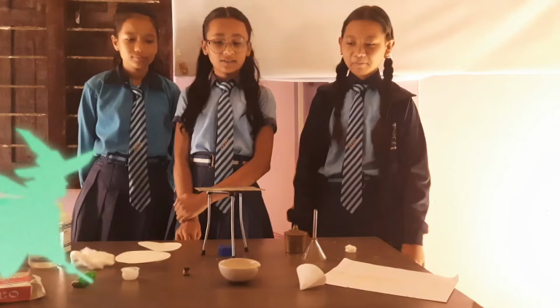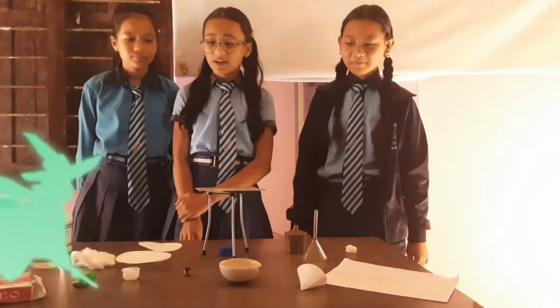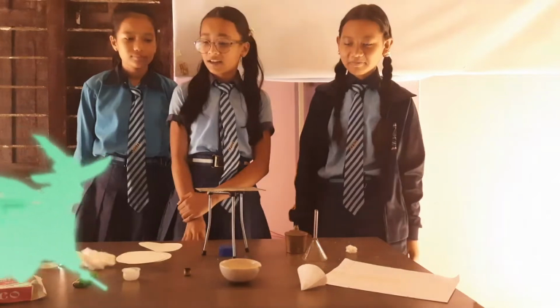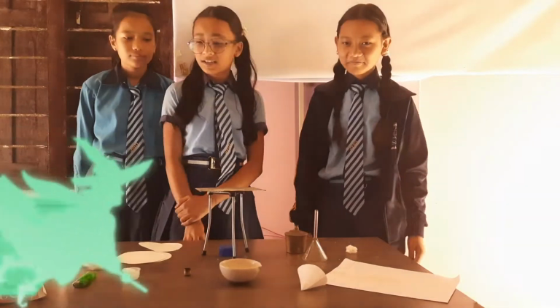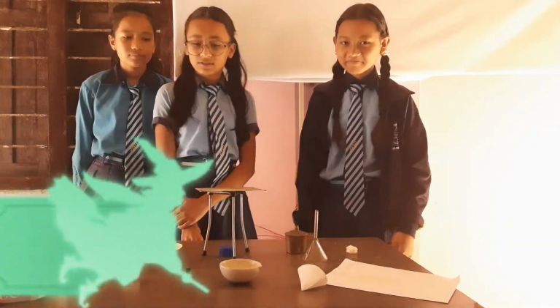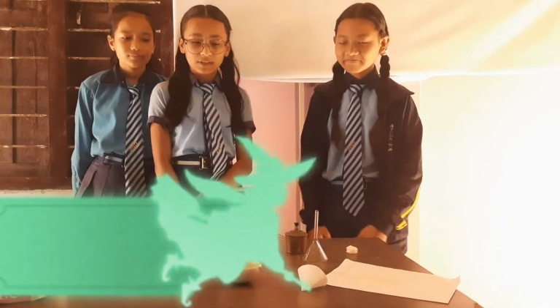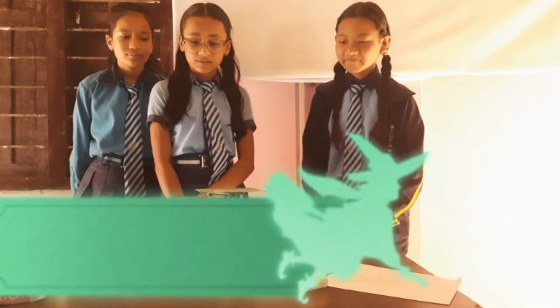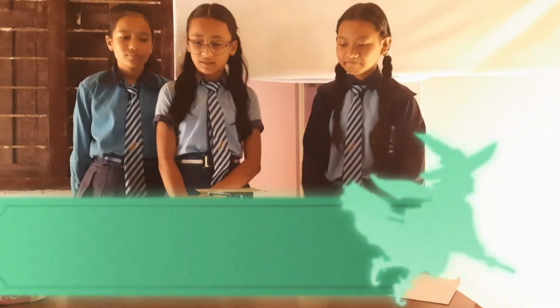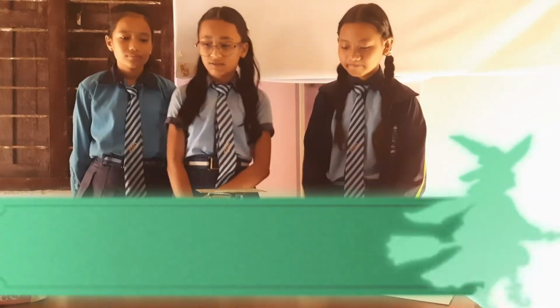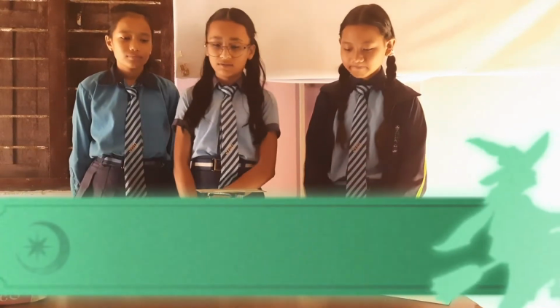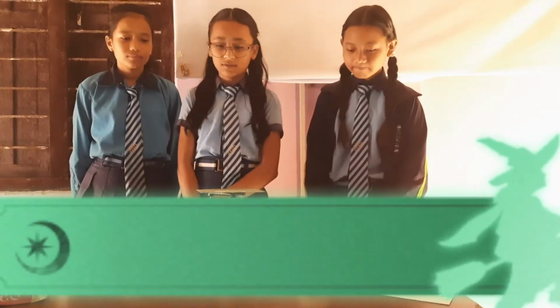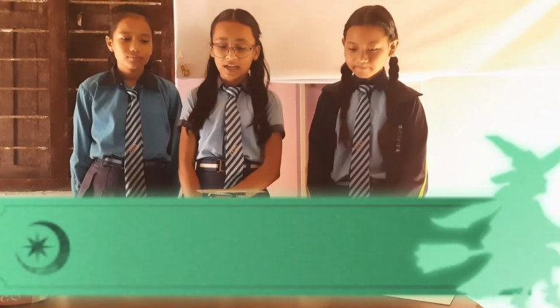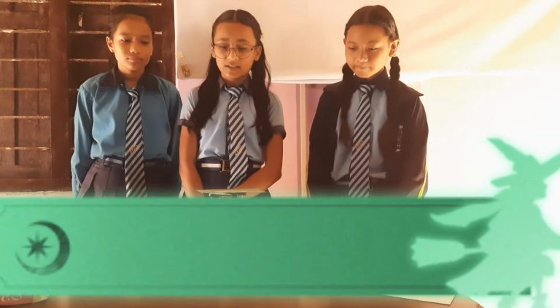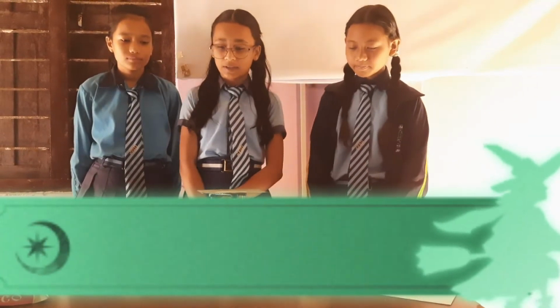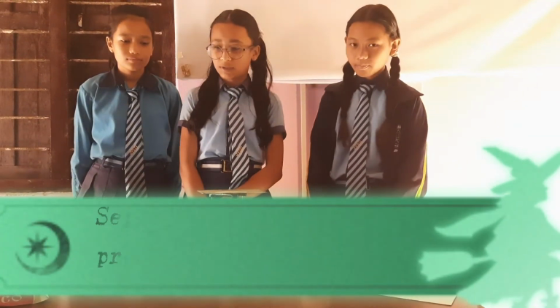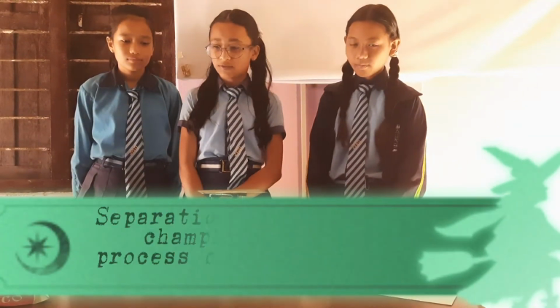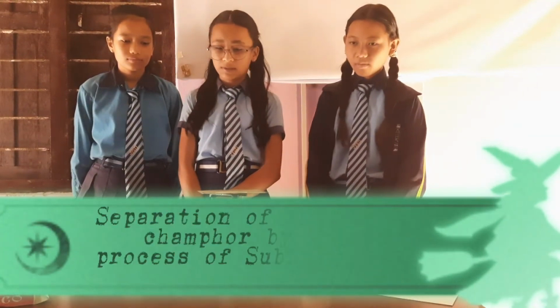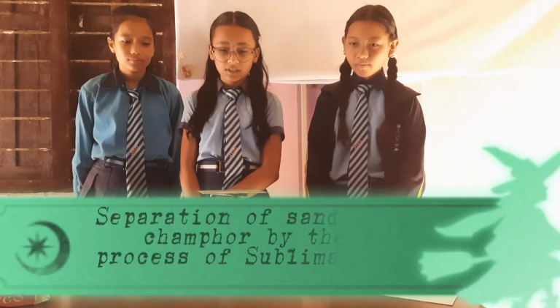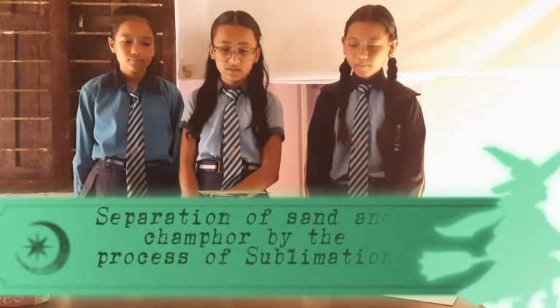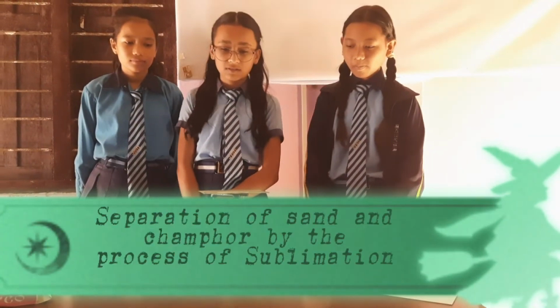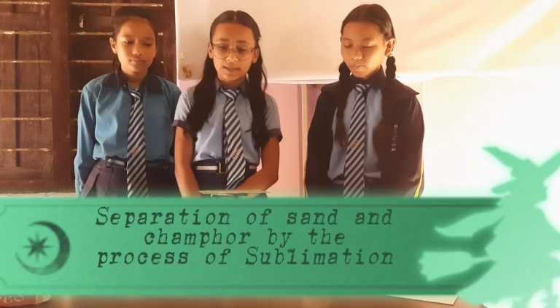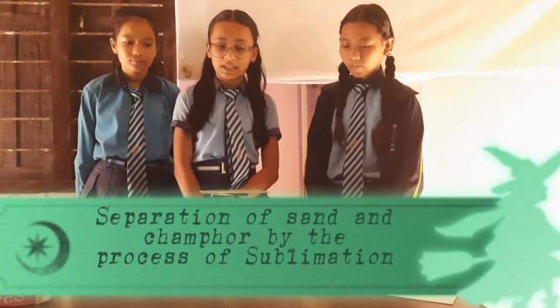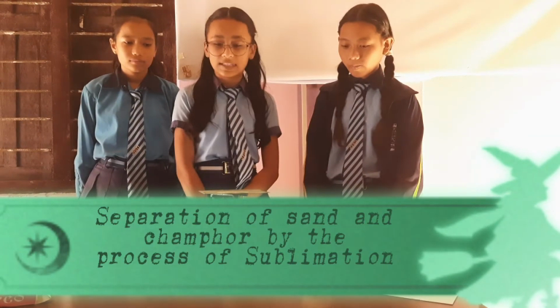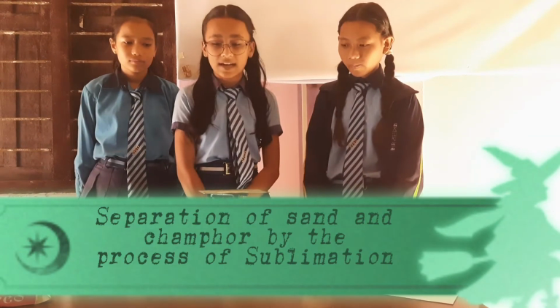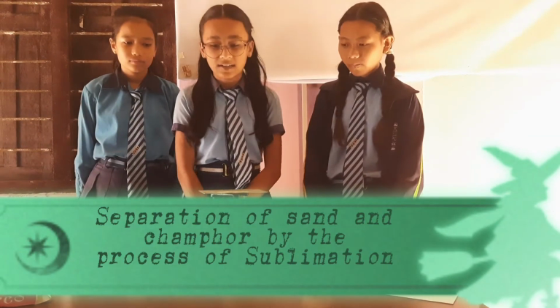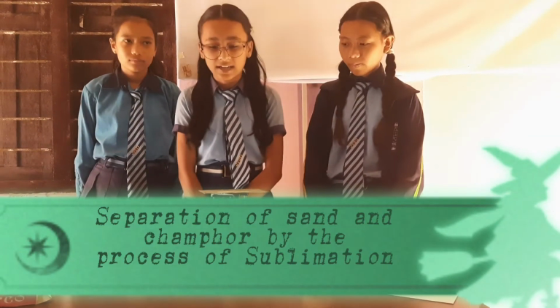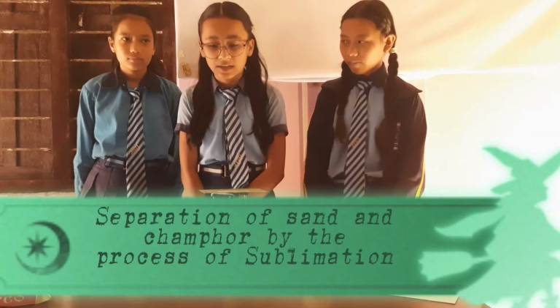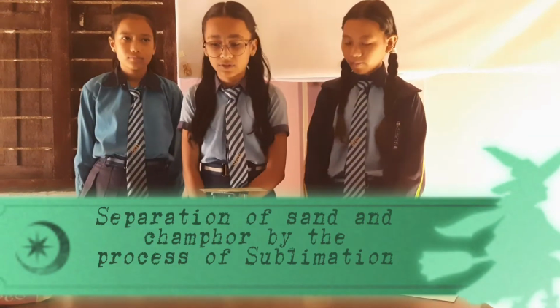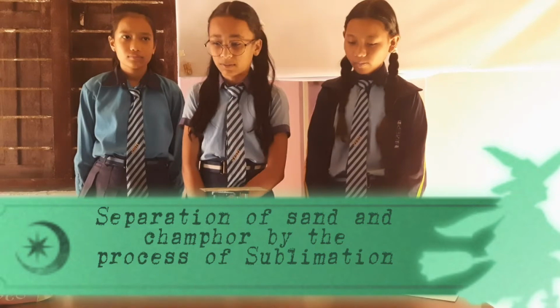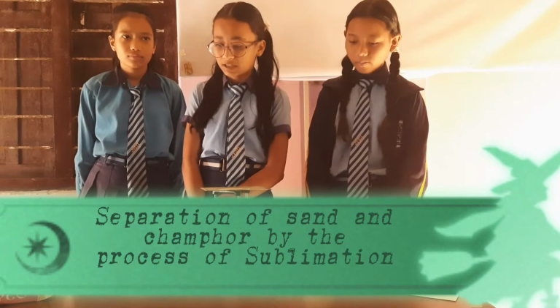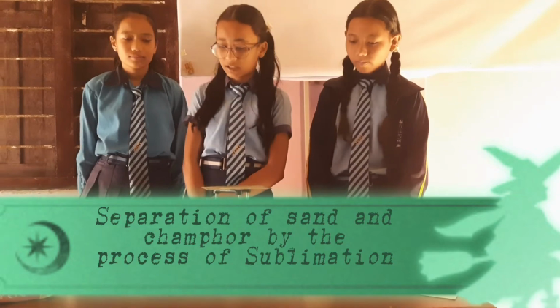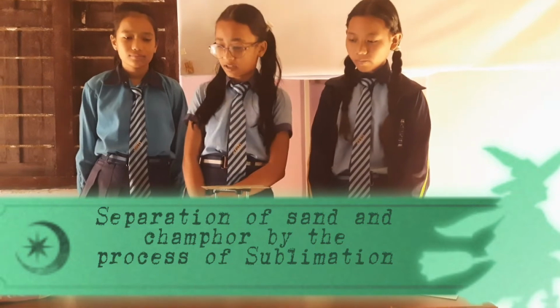Good morning. Today we are going to do an experiment of sublimation to separate sand and camphor from their mixture.